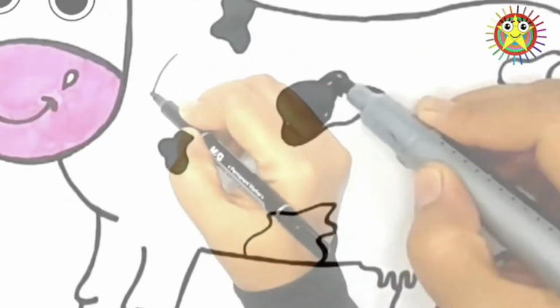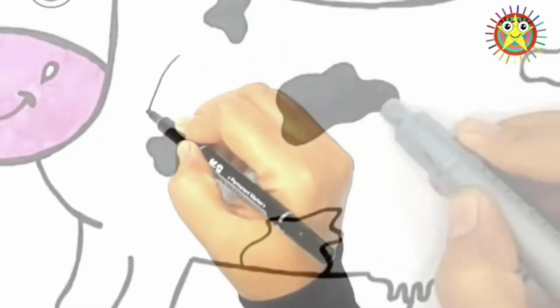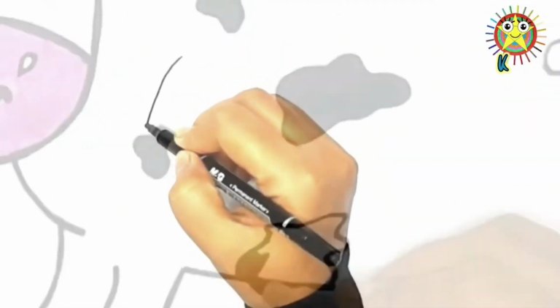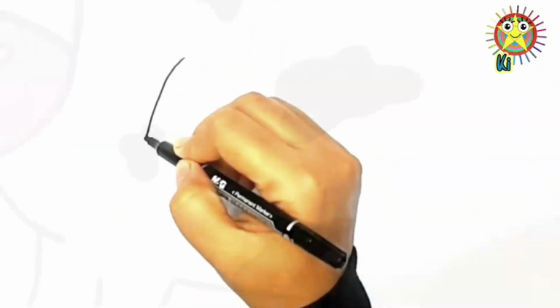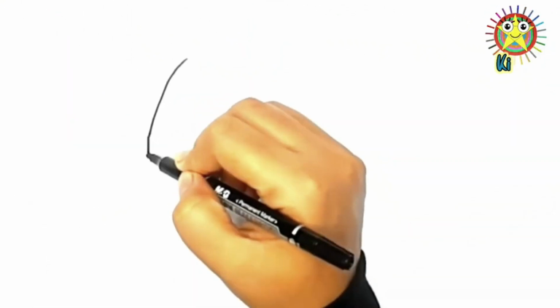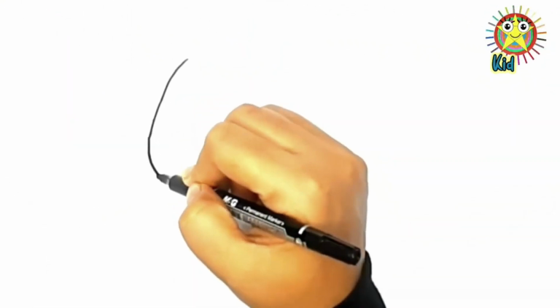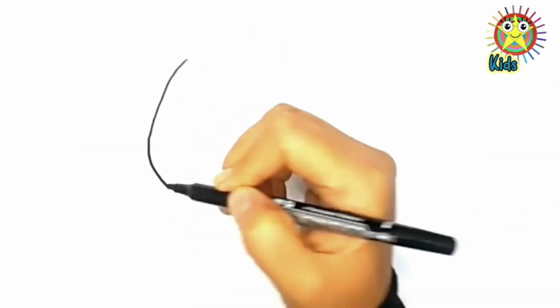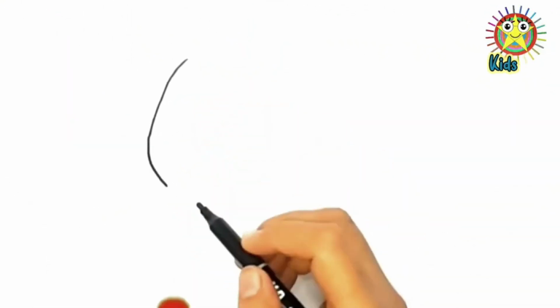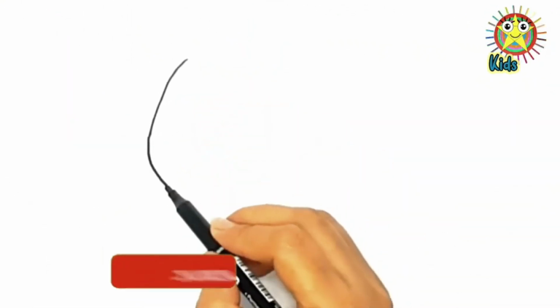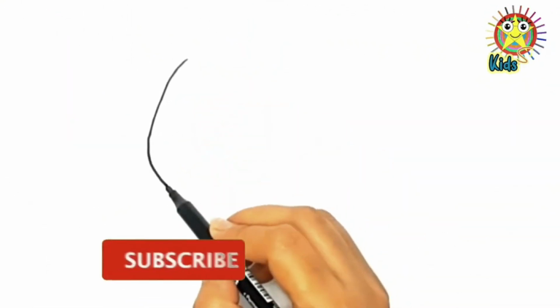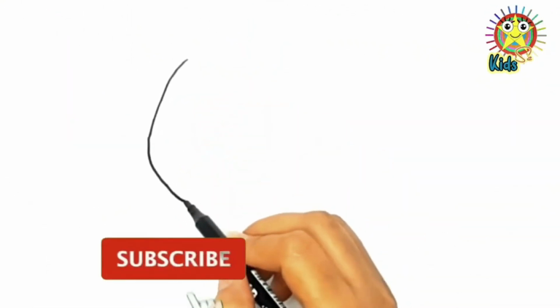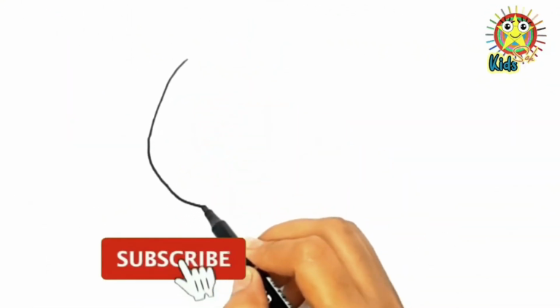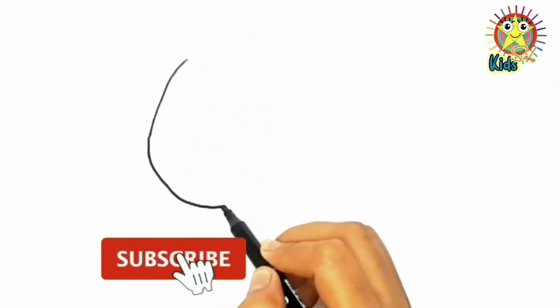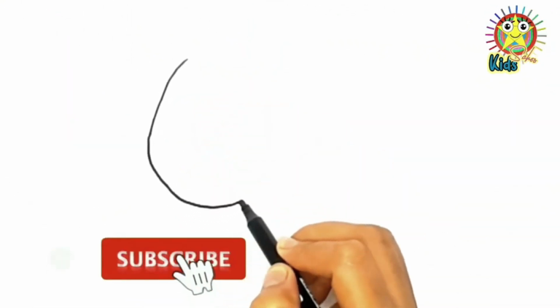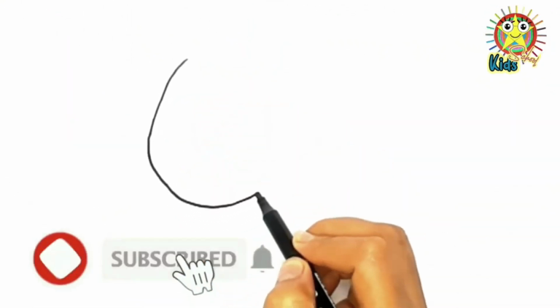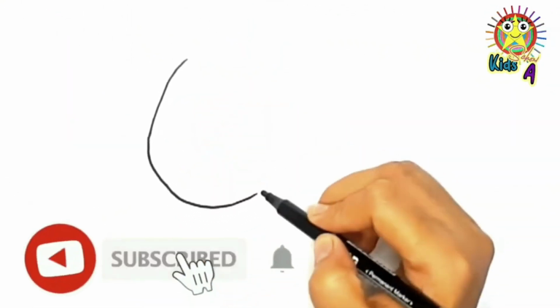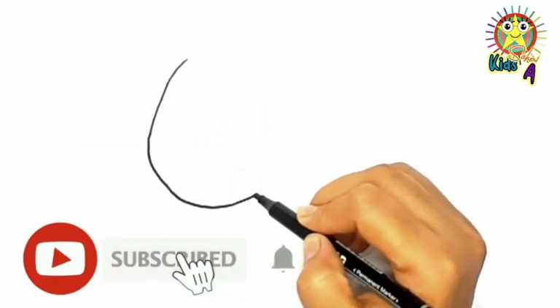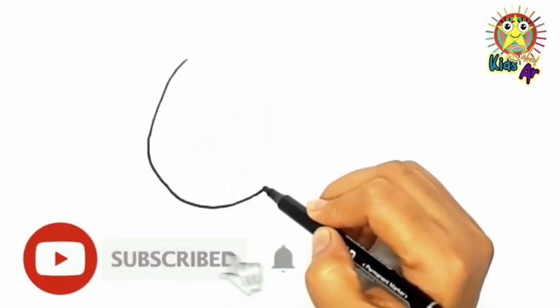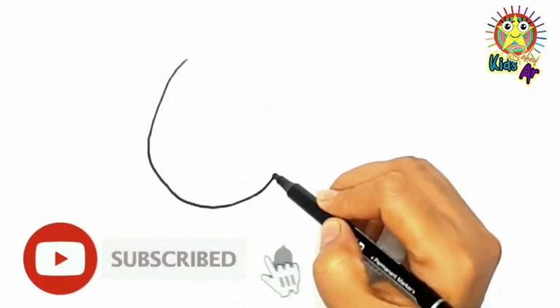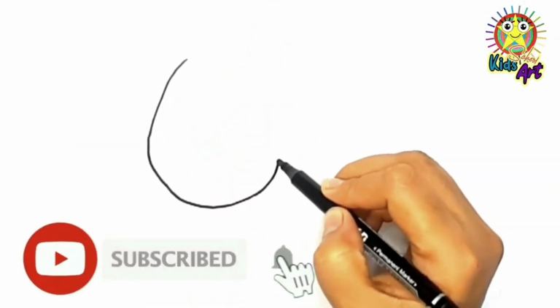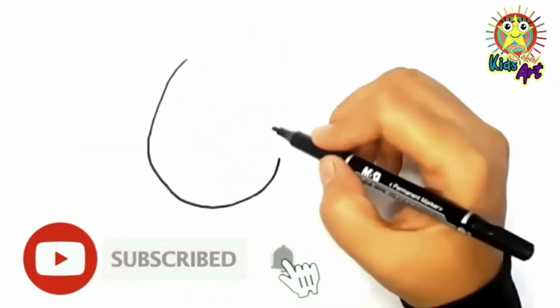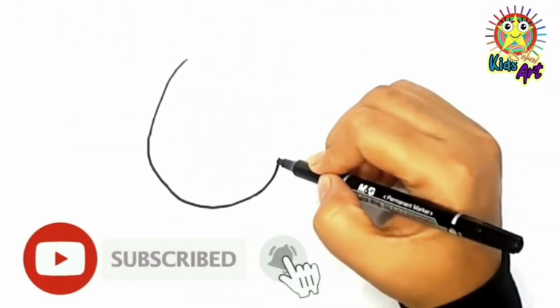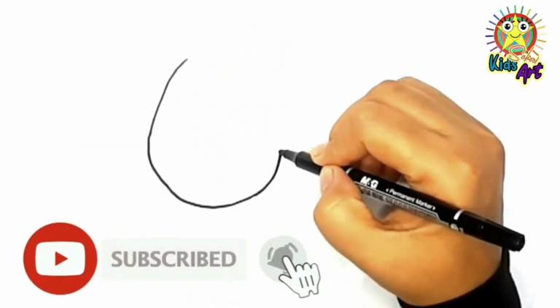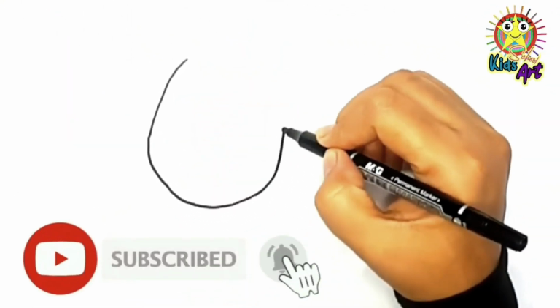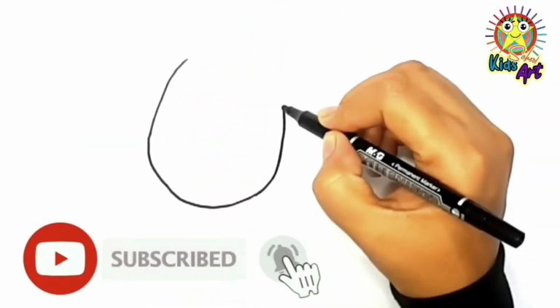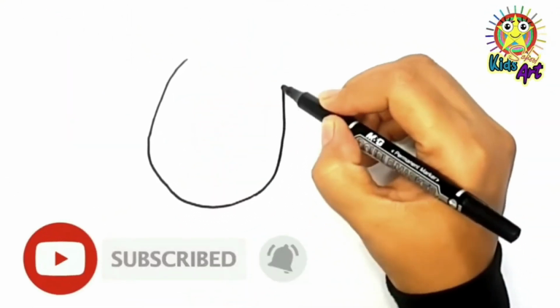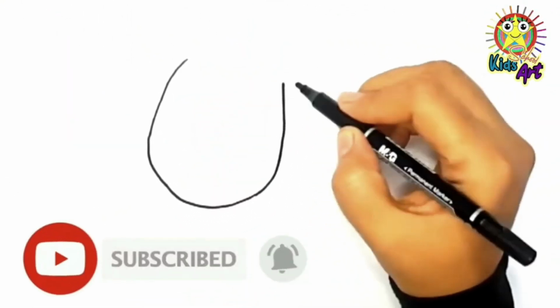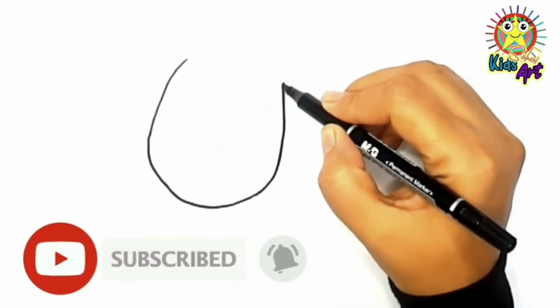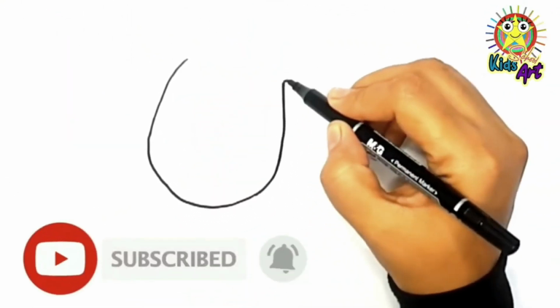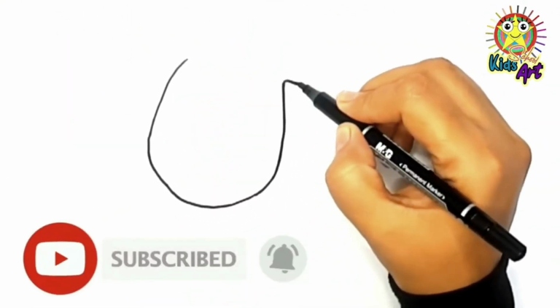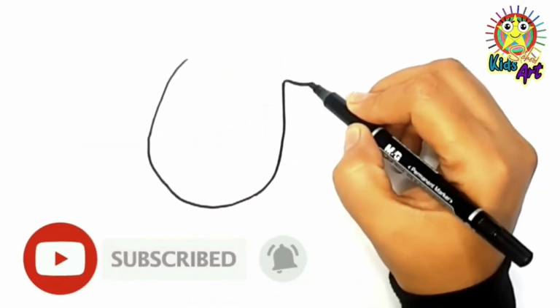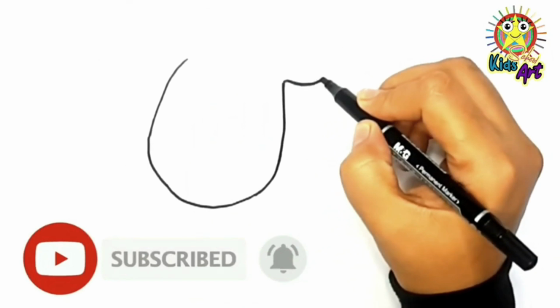Hello kids! Today we are drawing a cow. Let's draw together.